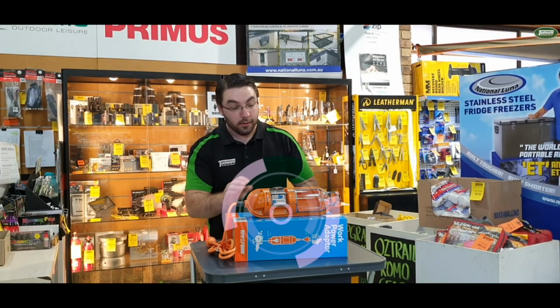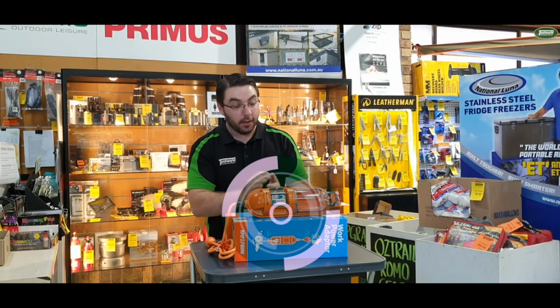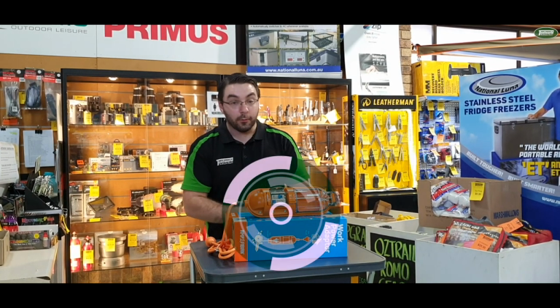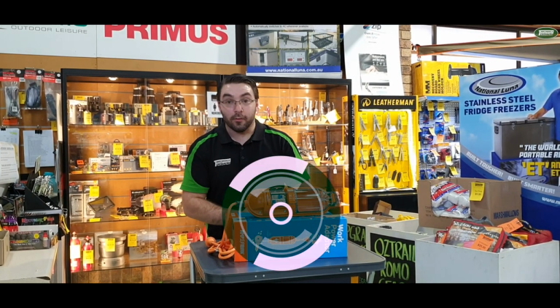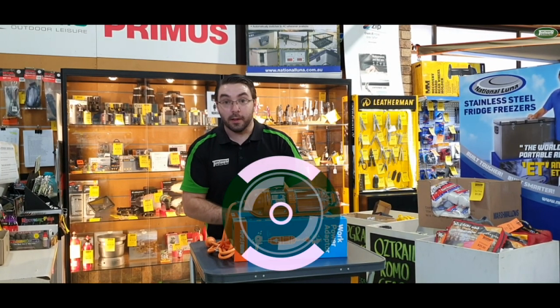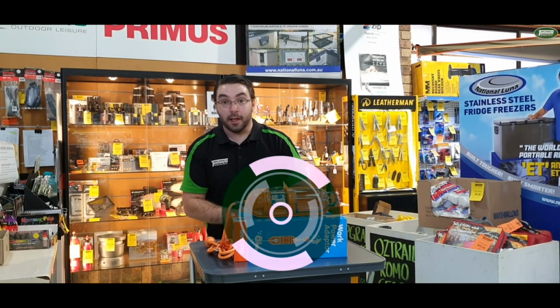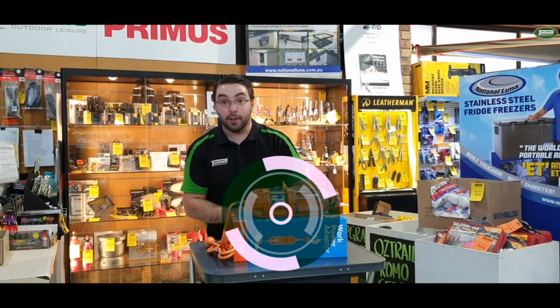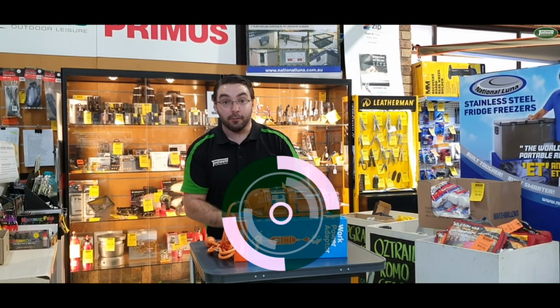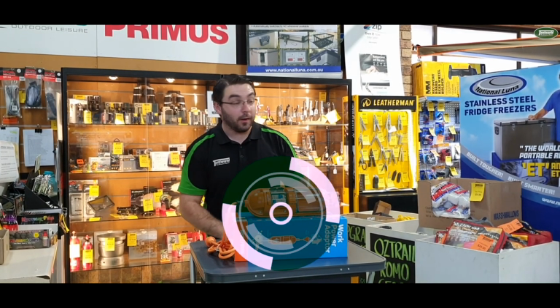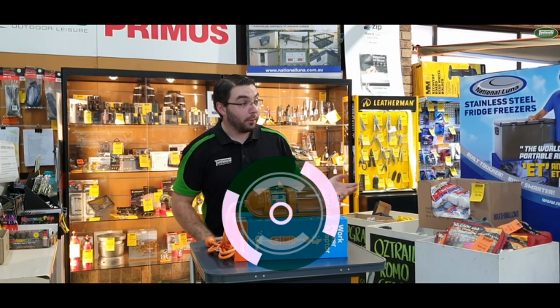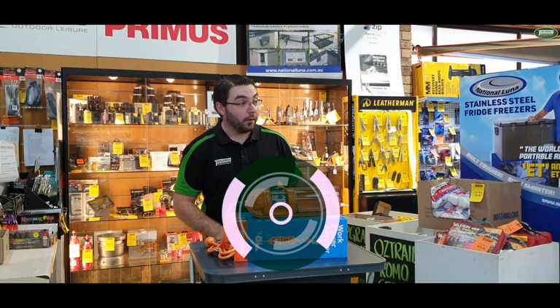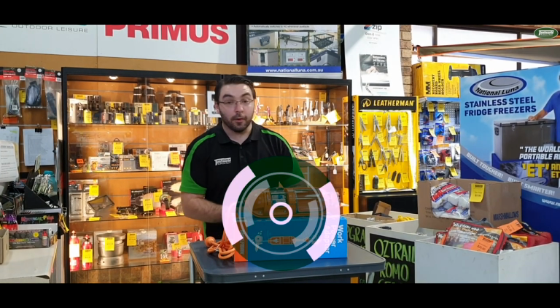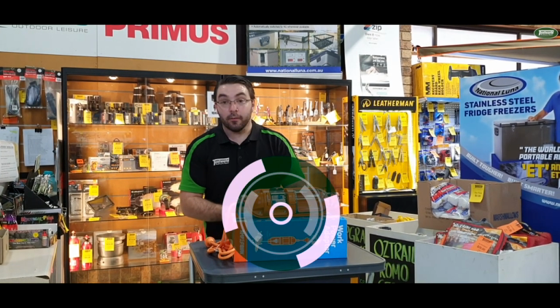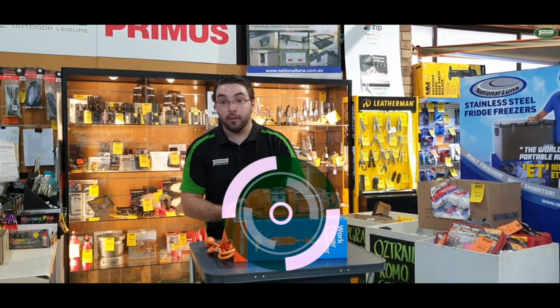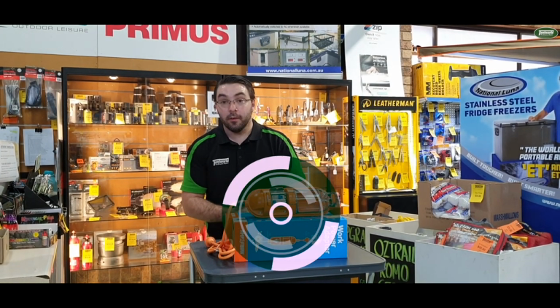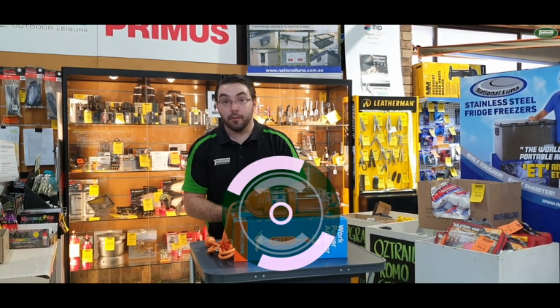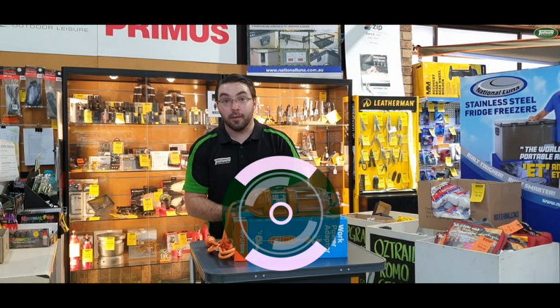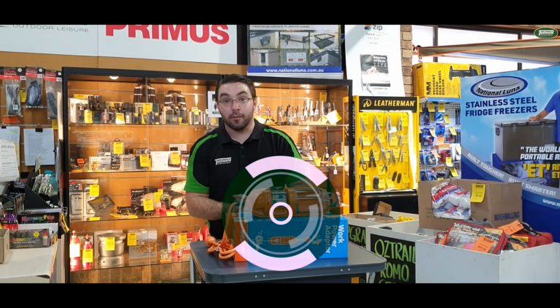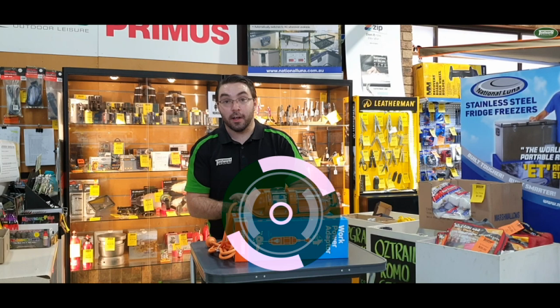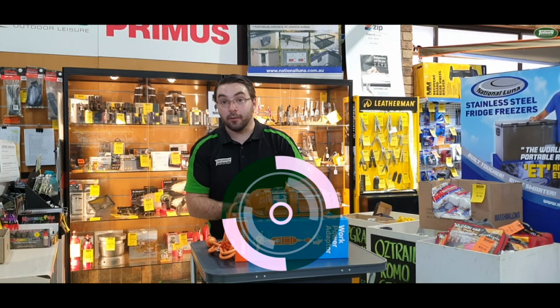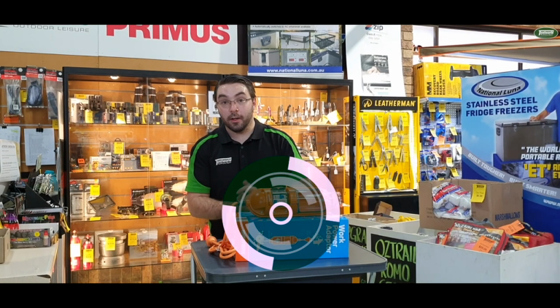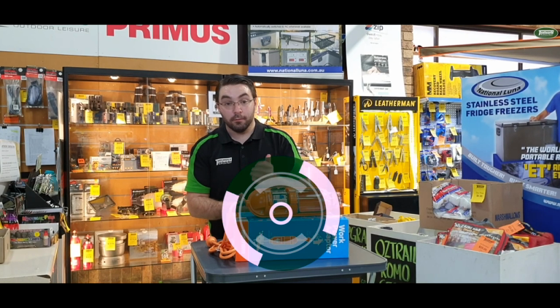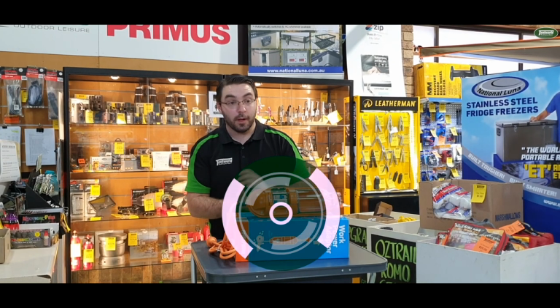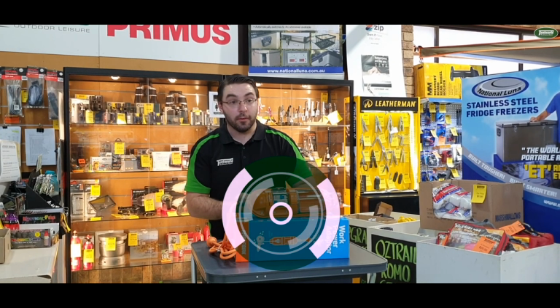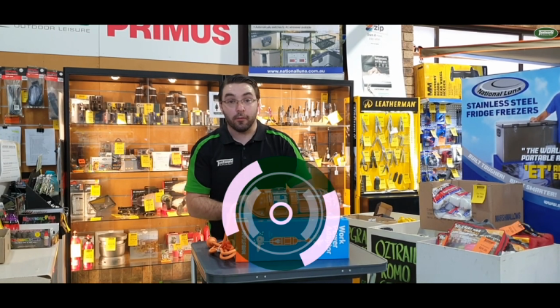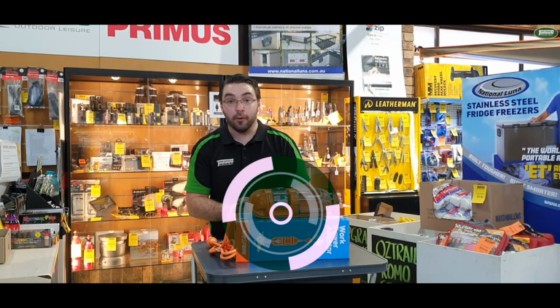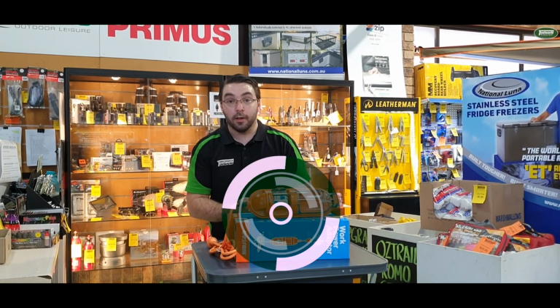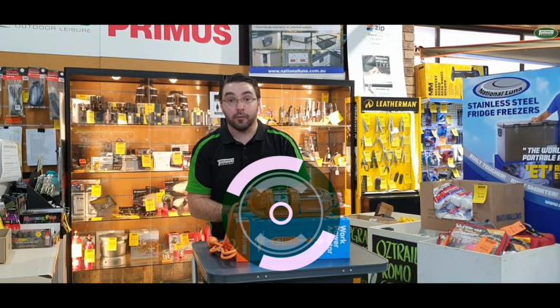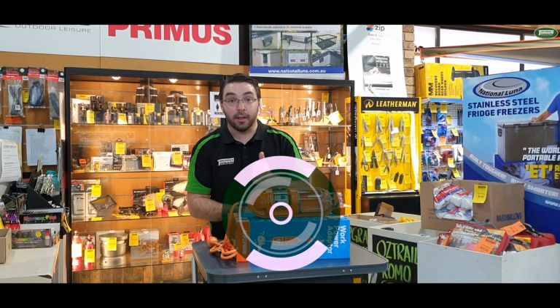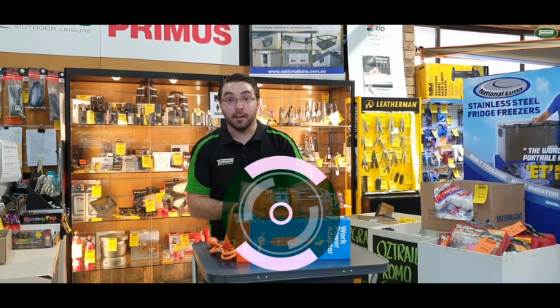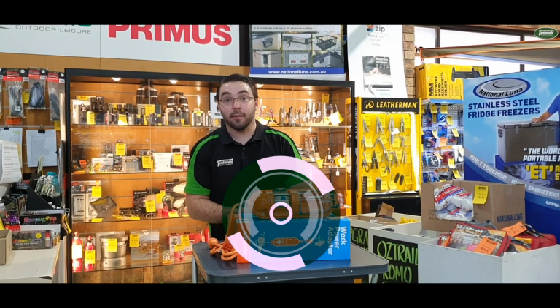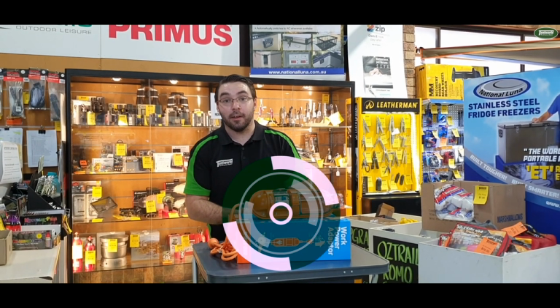Any other questions about that or any of our other power products, give us a shout online, come into the store, and we'll see you then. Thank you.